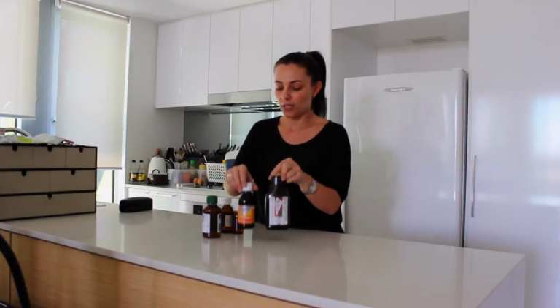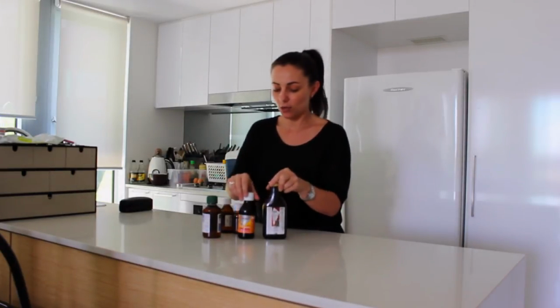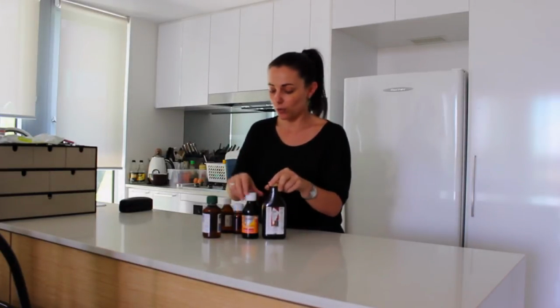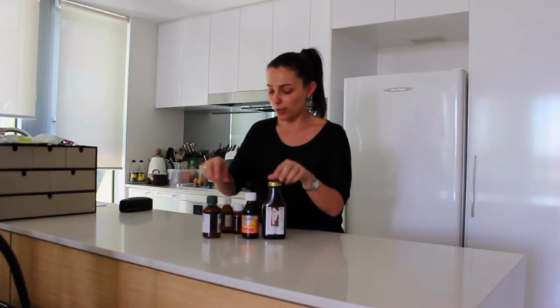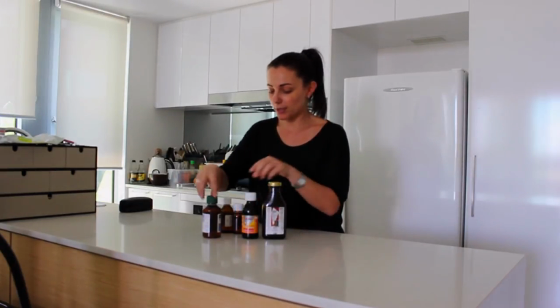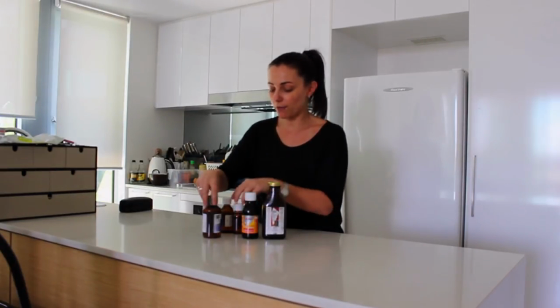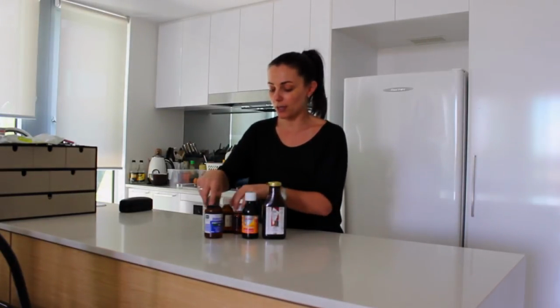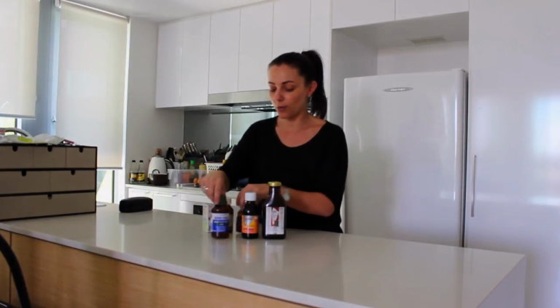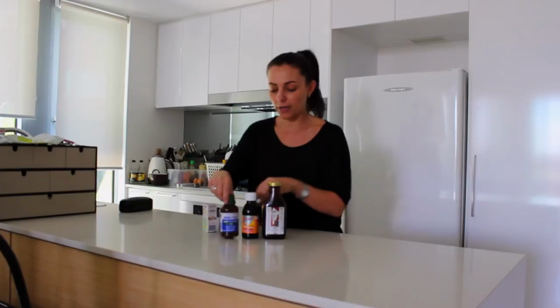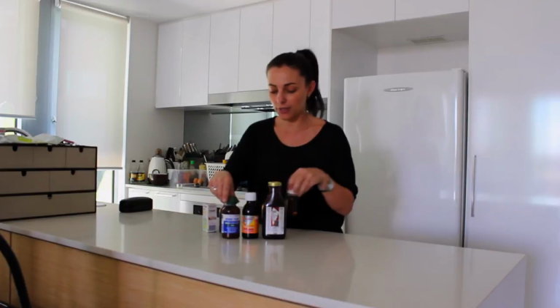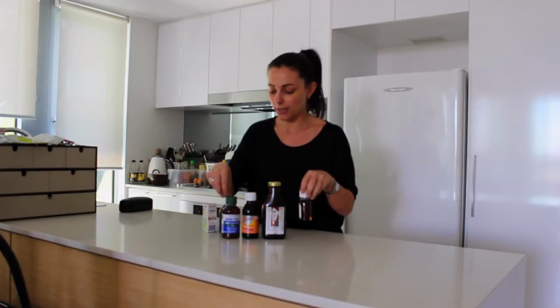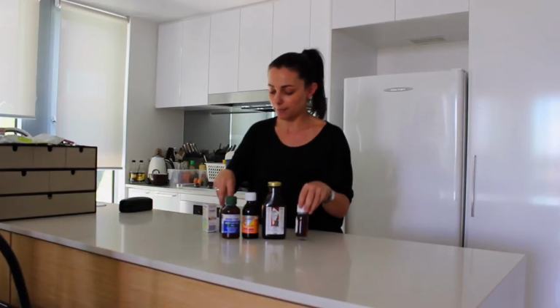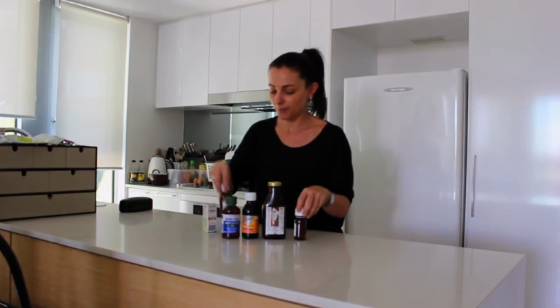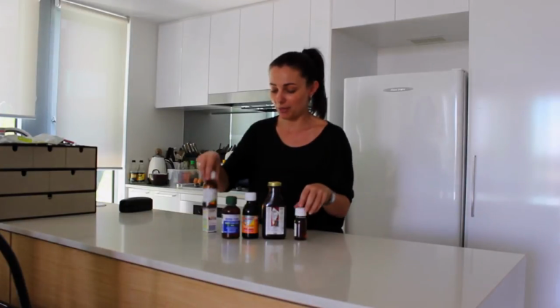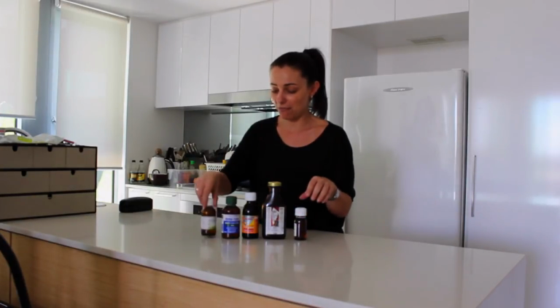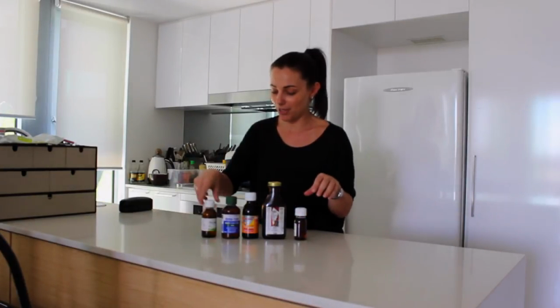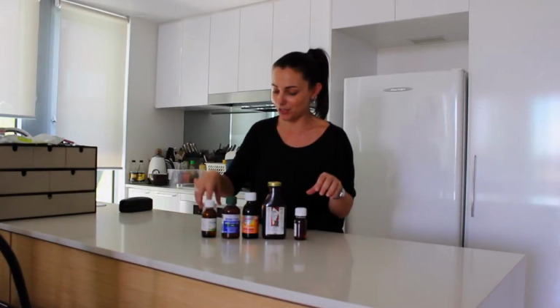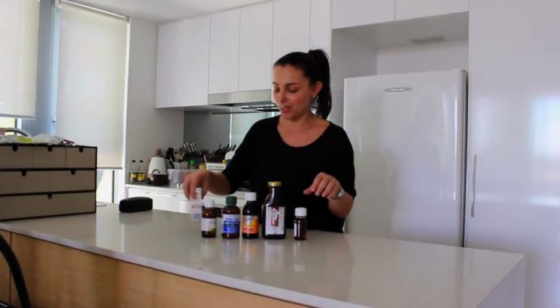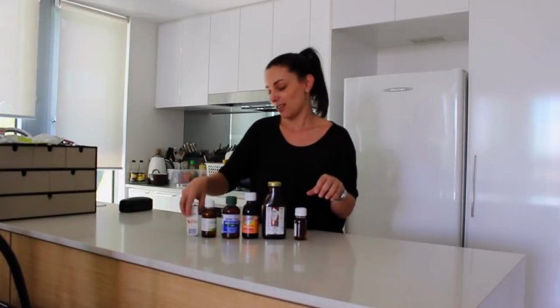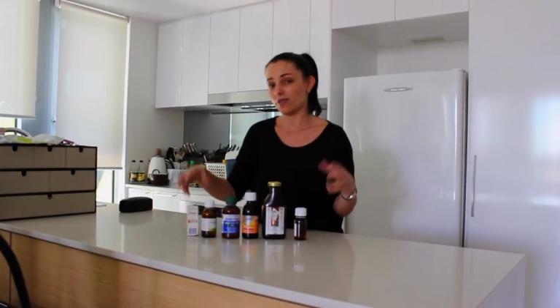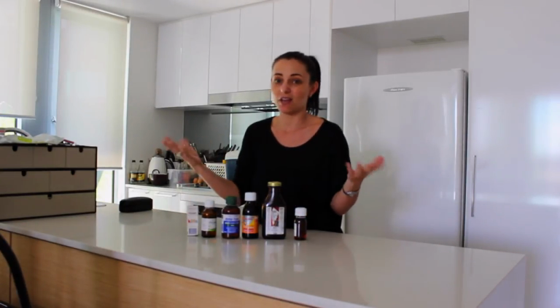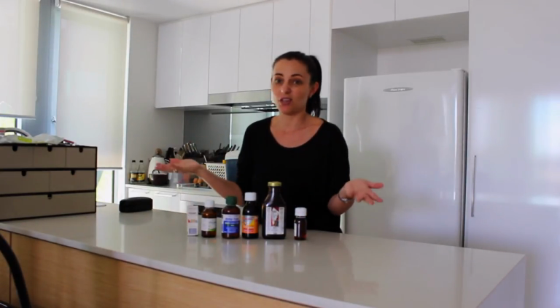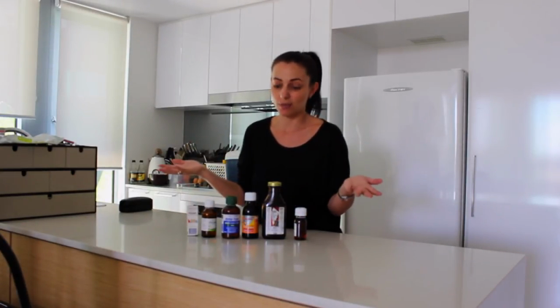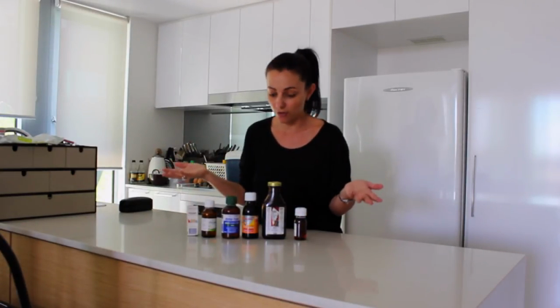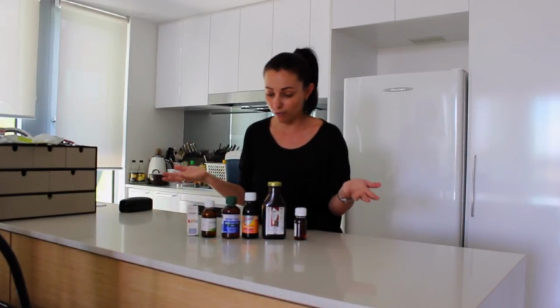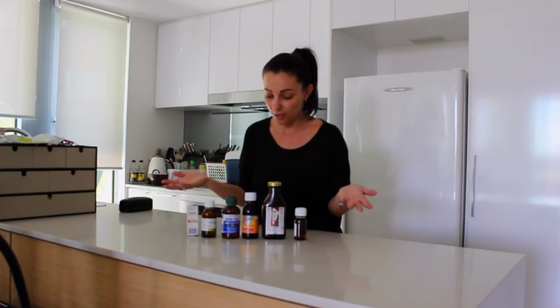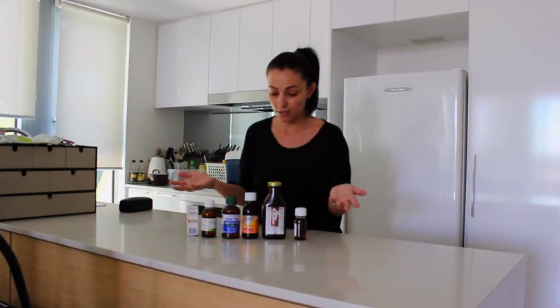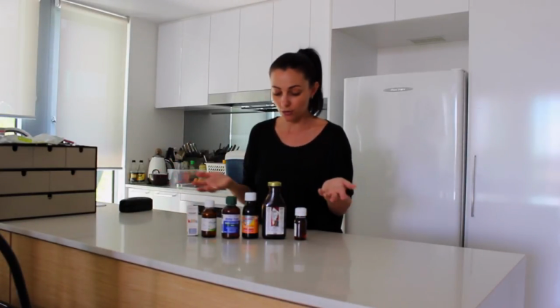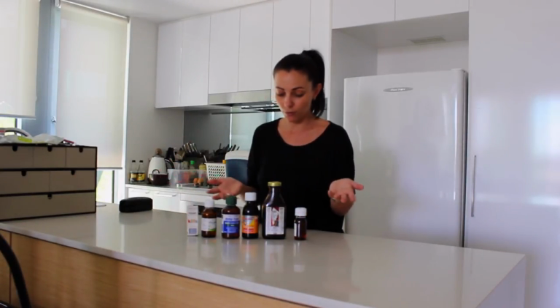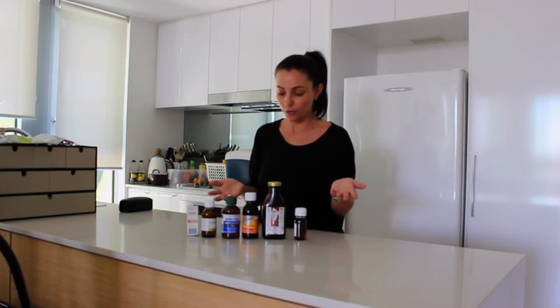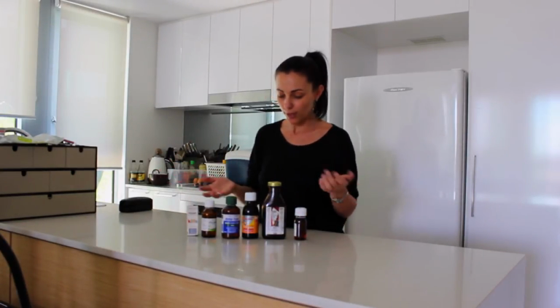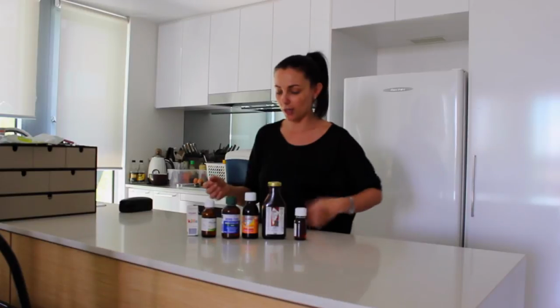These are all the ones that I found that were out of date in my fridge. Obviously I haven't used them — I haven't used them for years. I don't even know what they're doing in there.